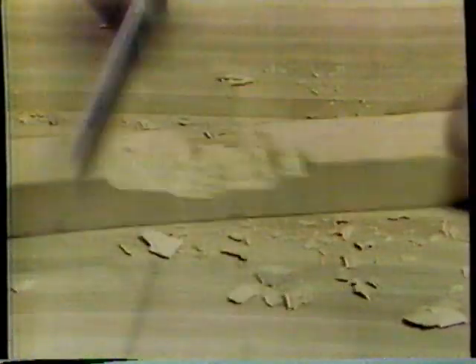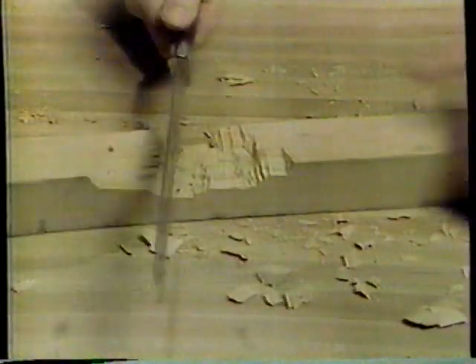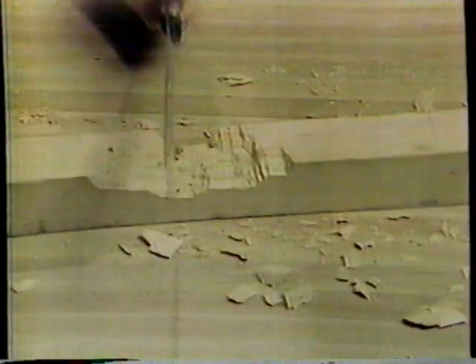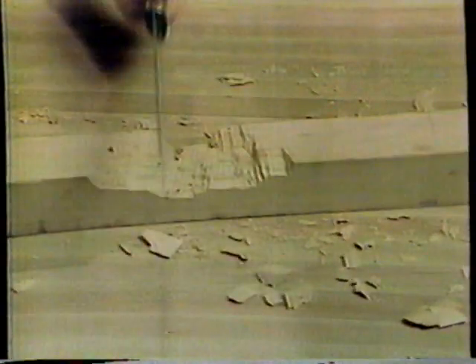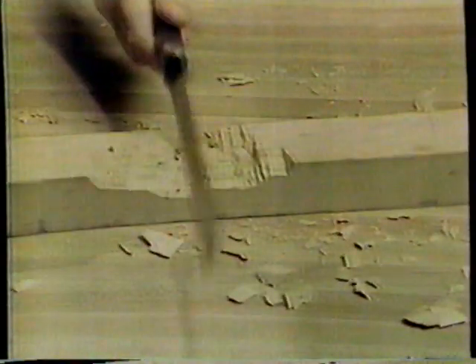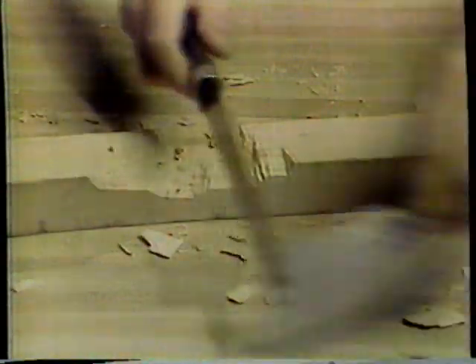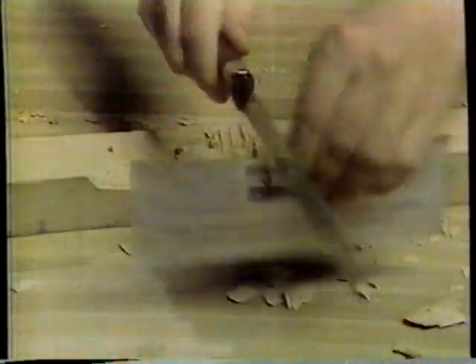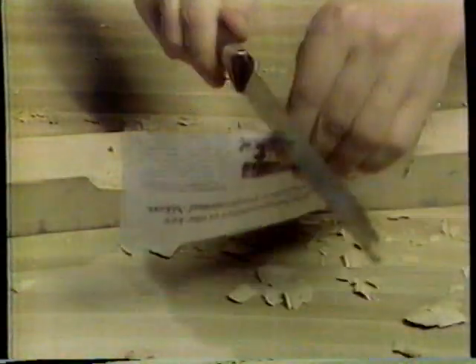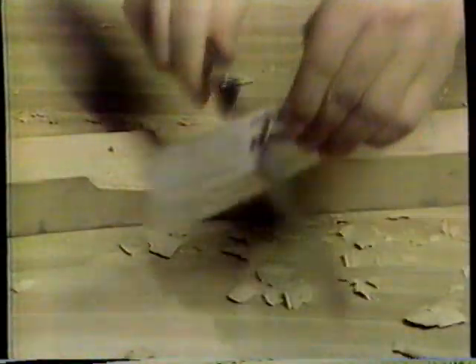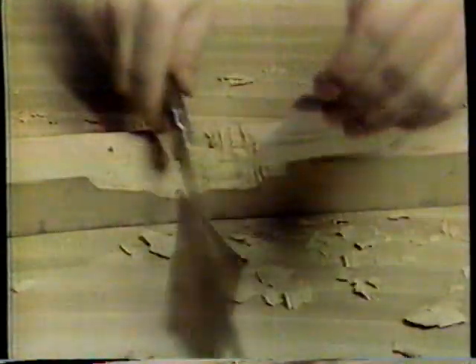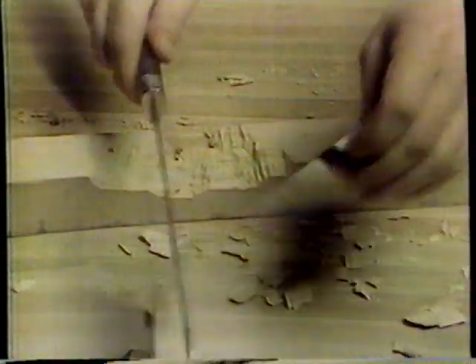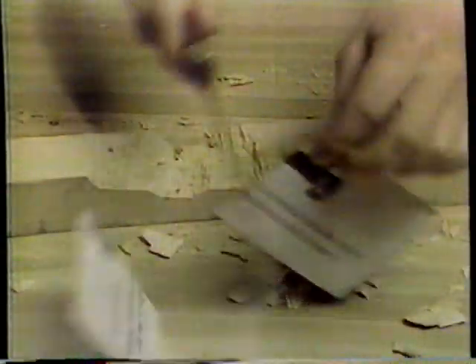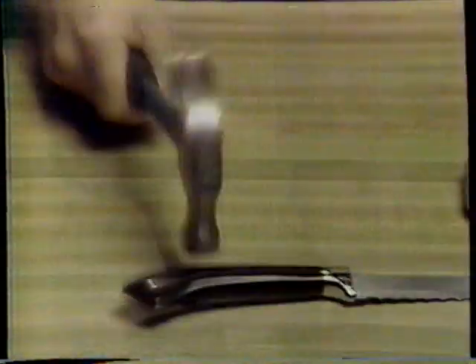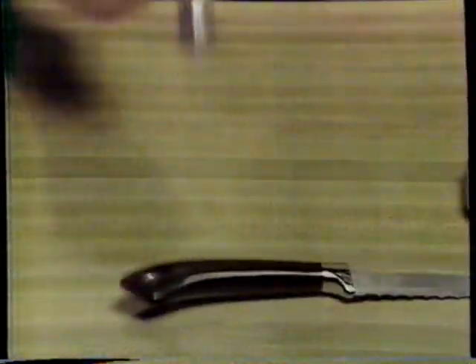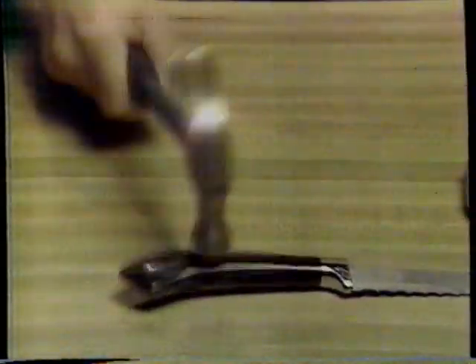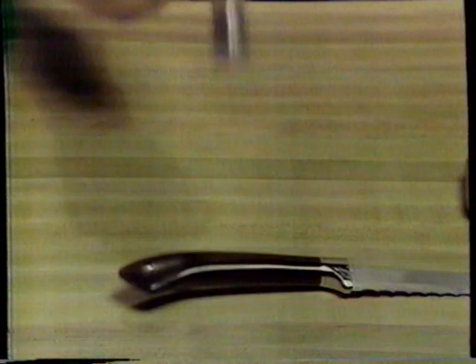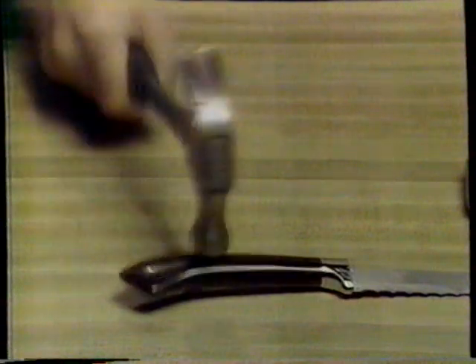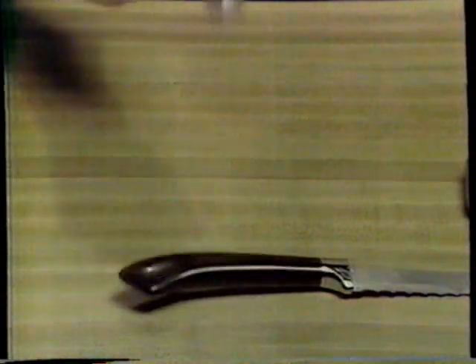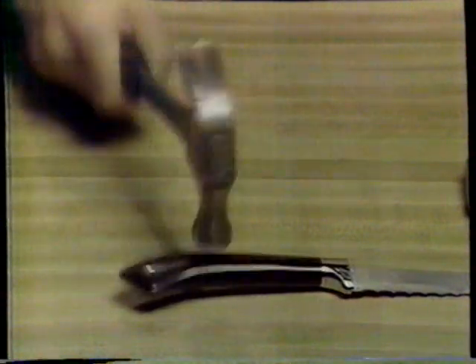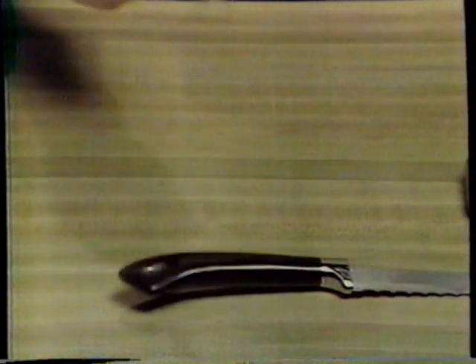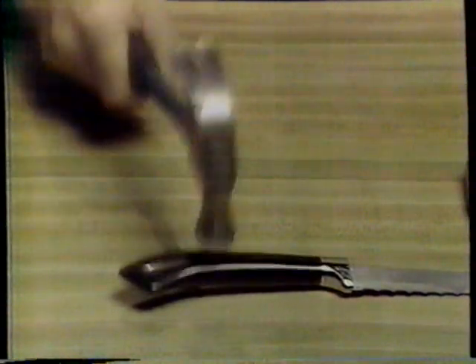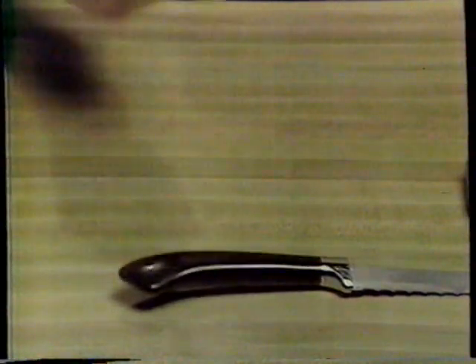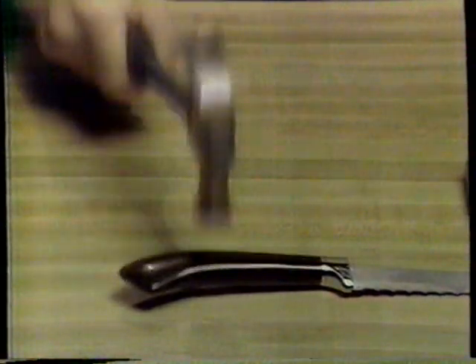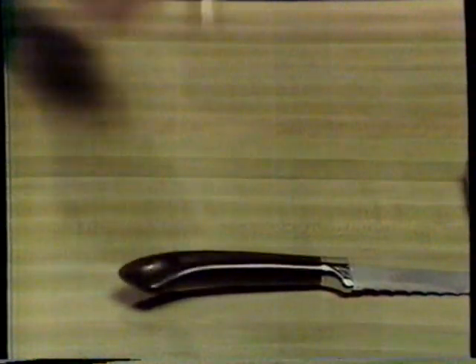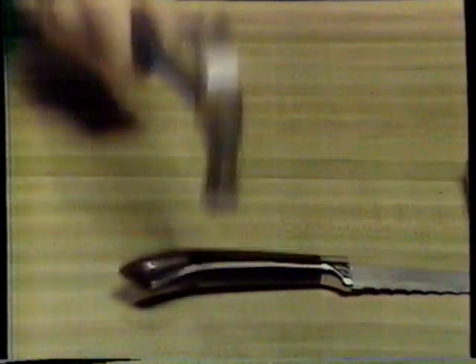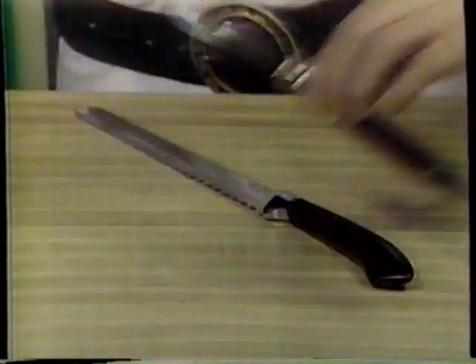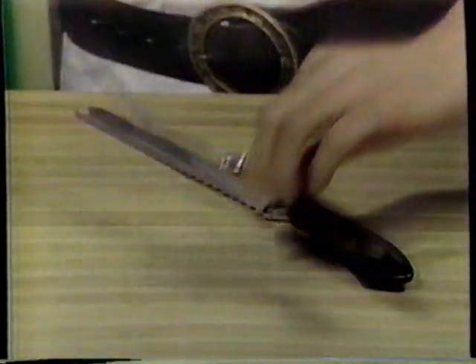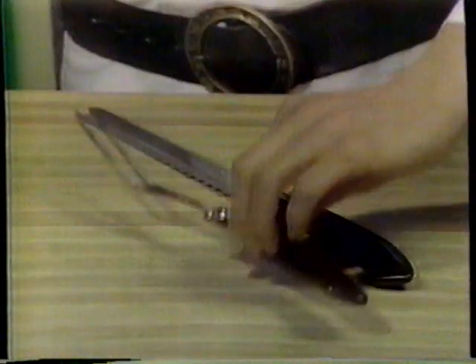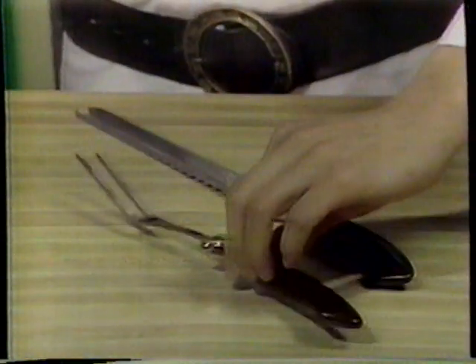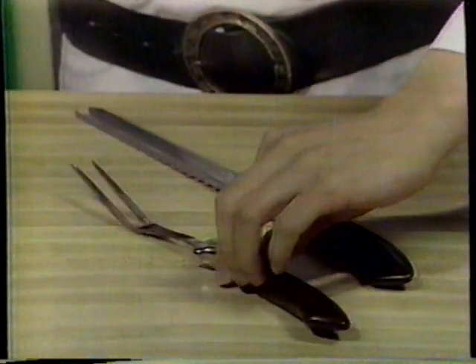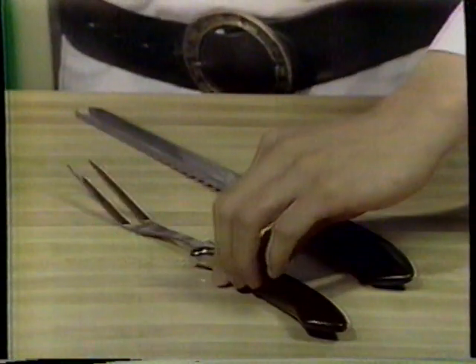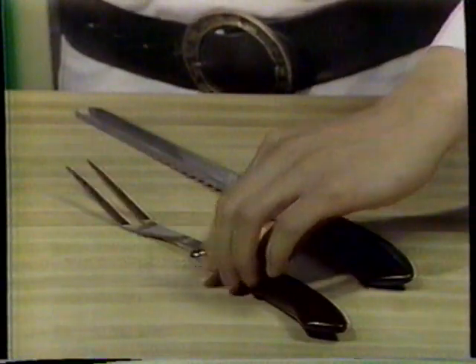What's more, it's a knife that will last forever. How much would you pay for a knife like this? Before you answer, listen.